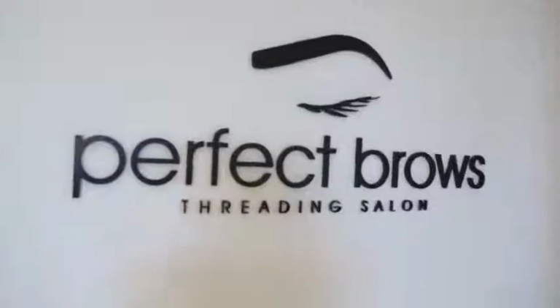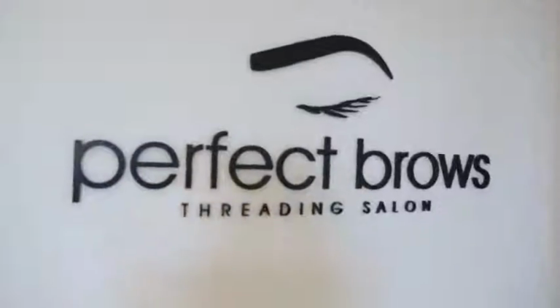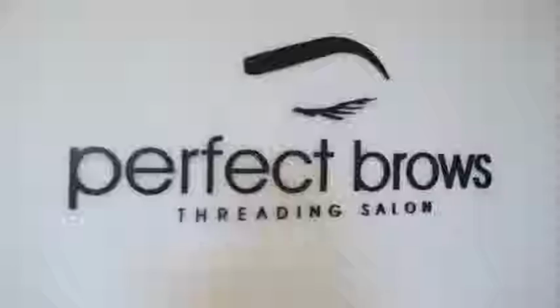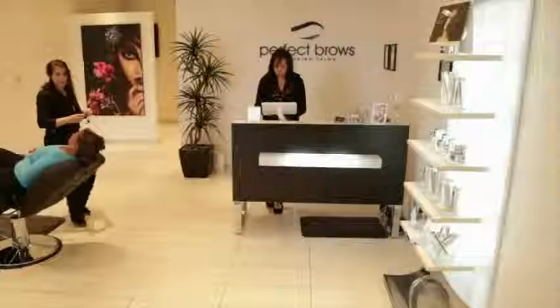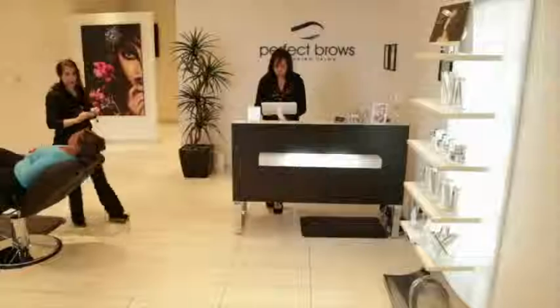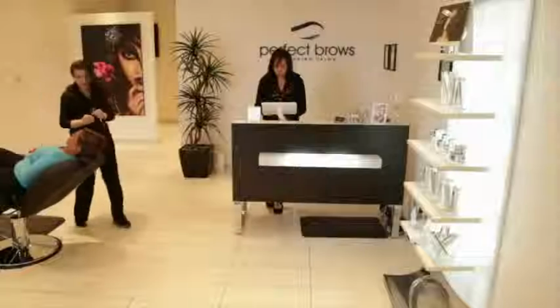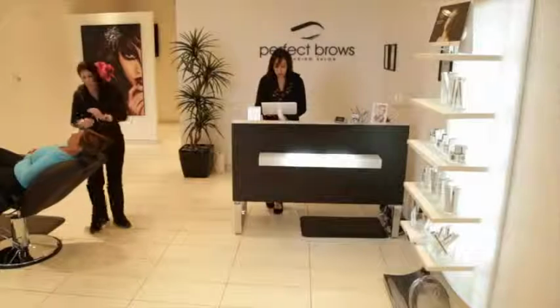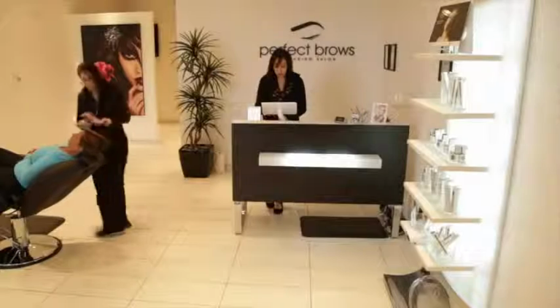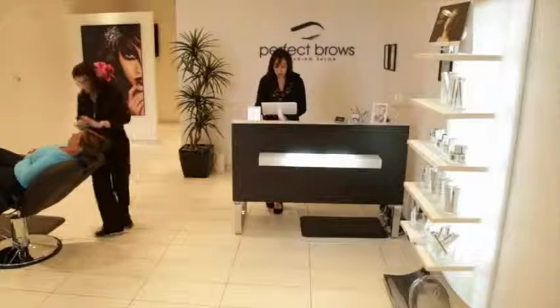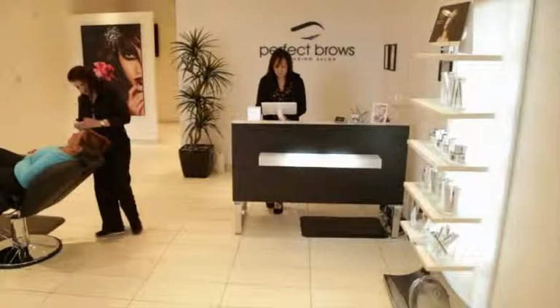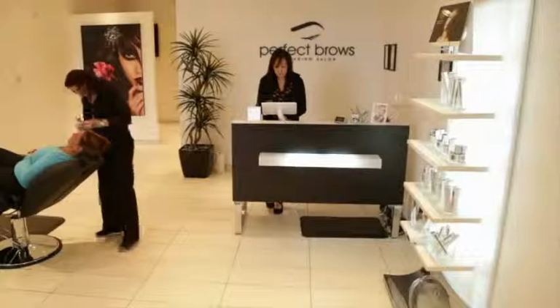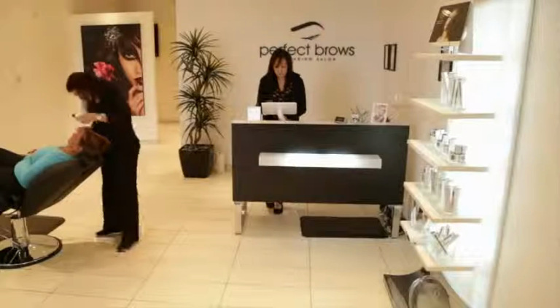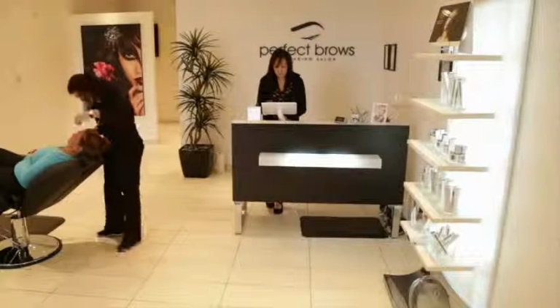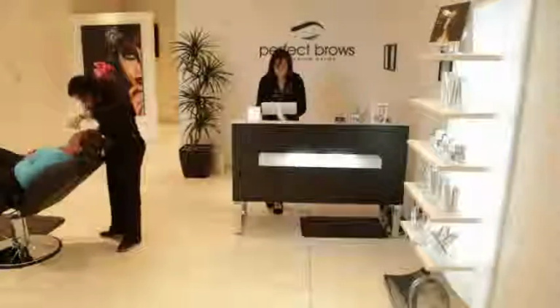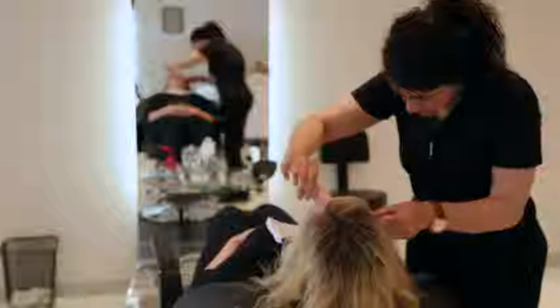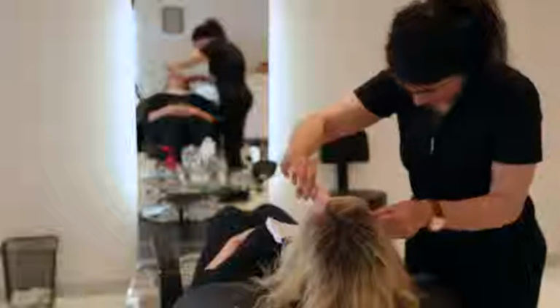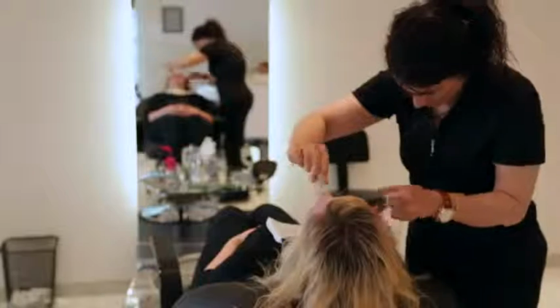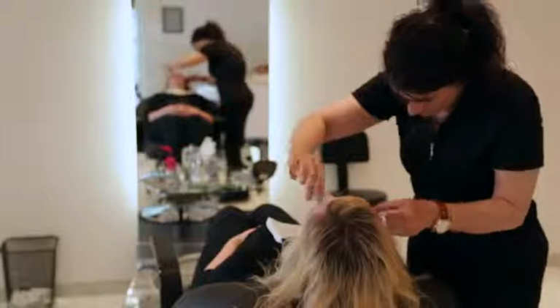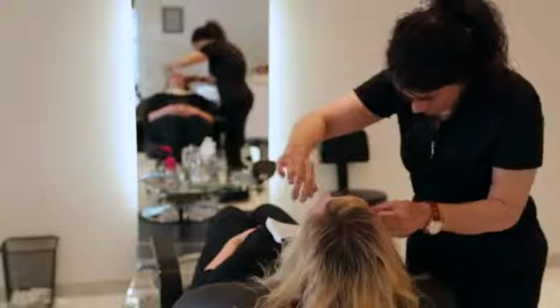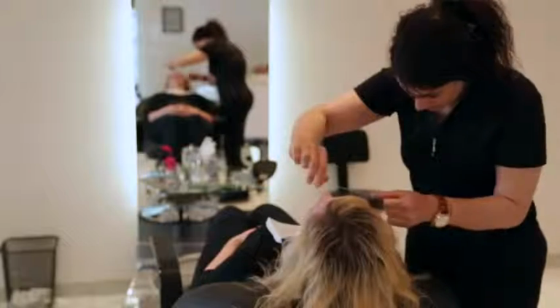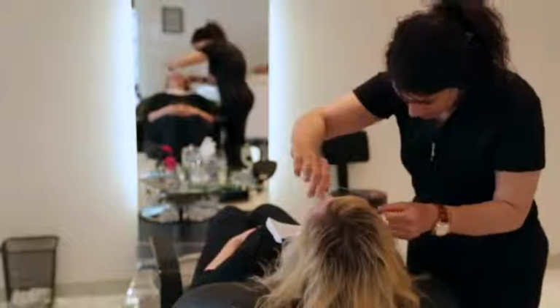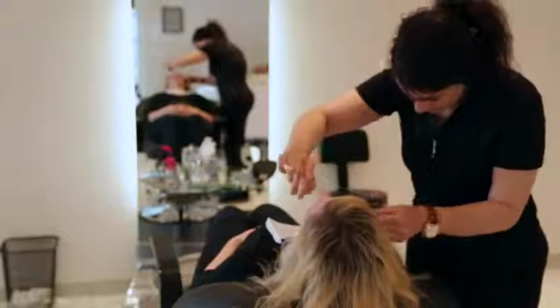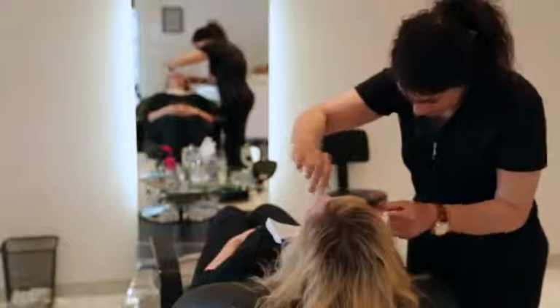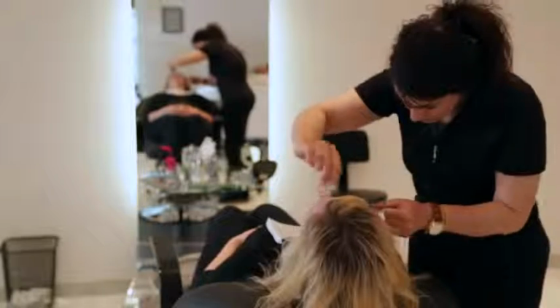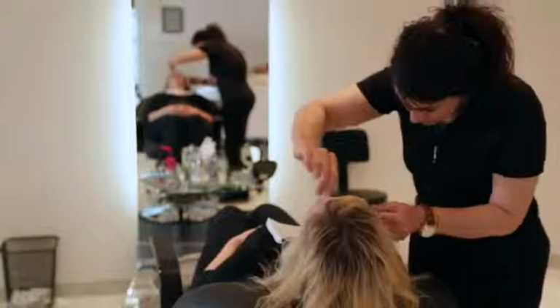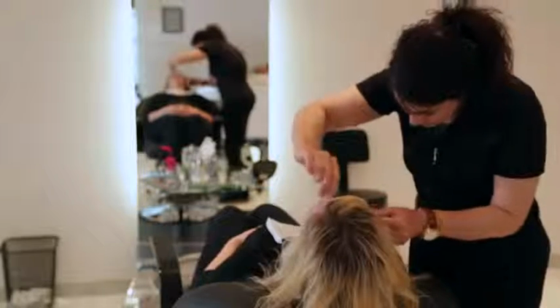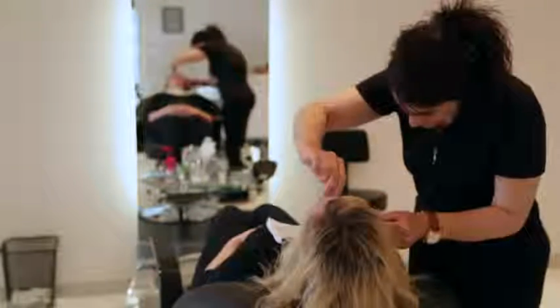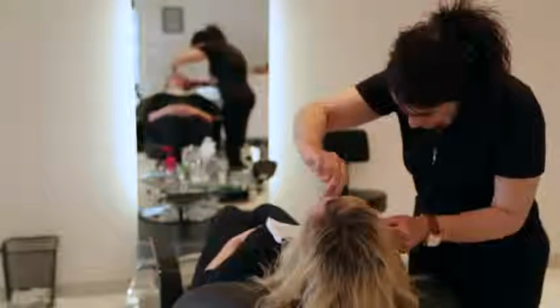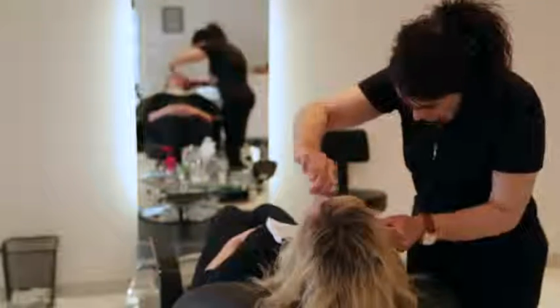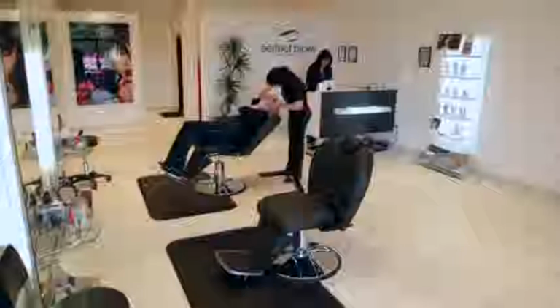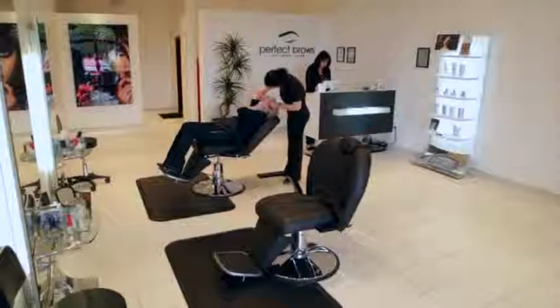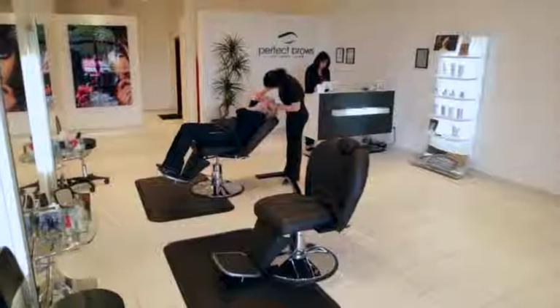Perfect Browse is basically a threading salon. You come in and you can get your eyebrows done, you can get your upper lip, full face.